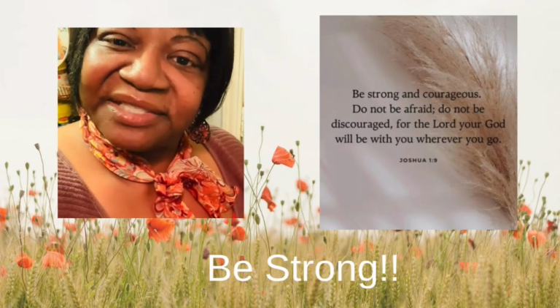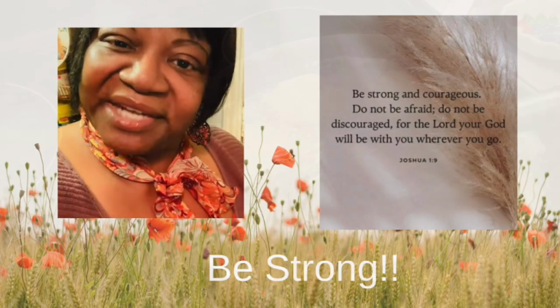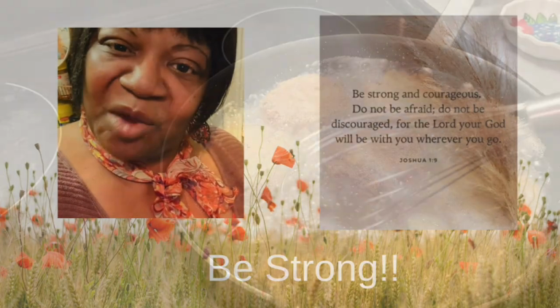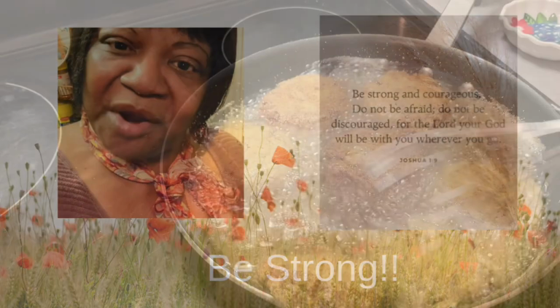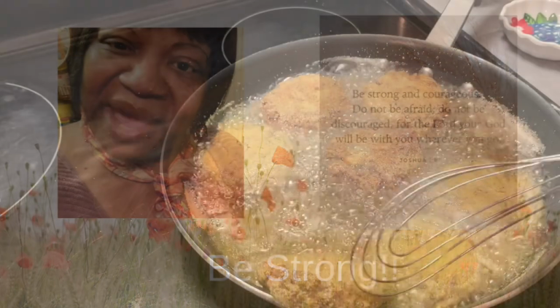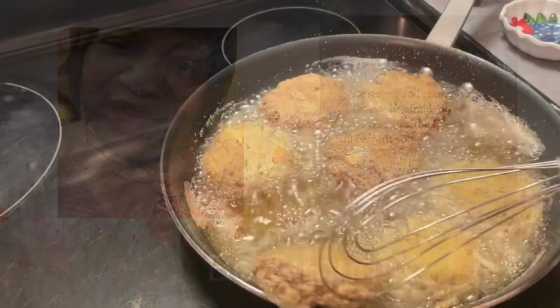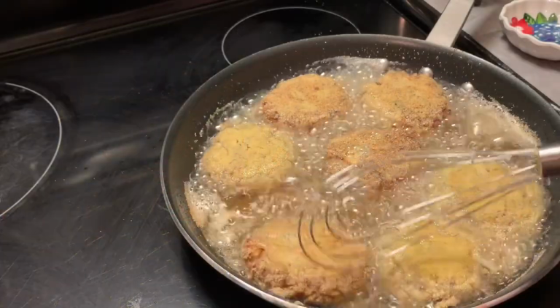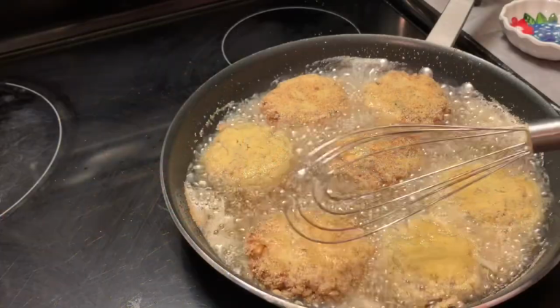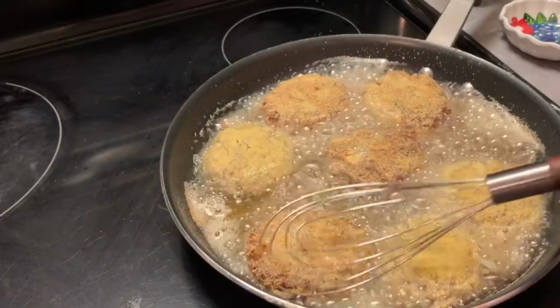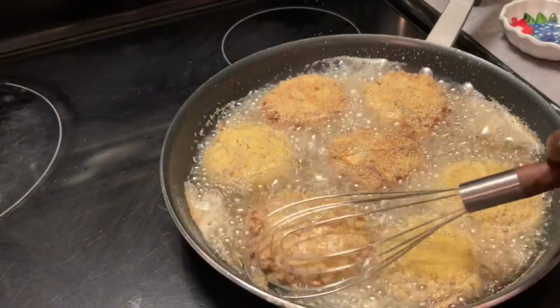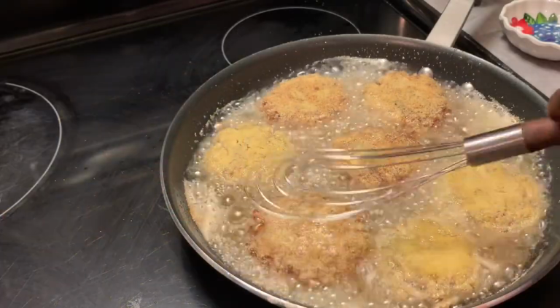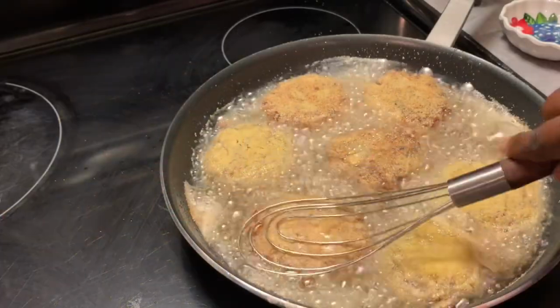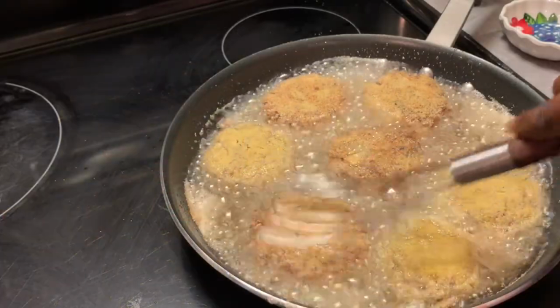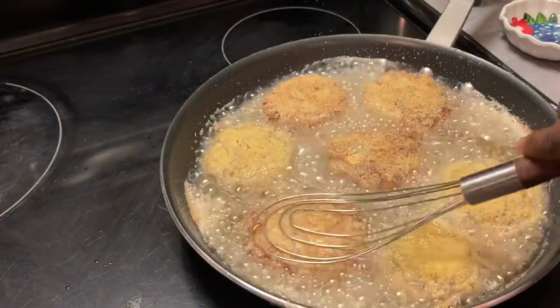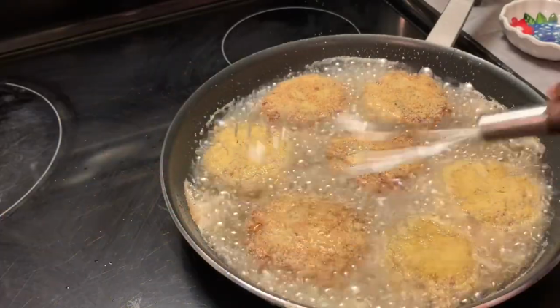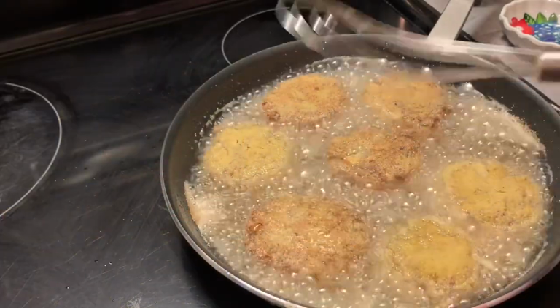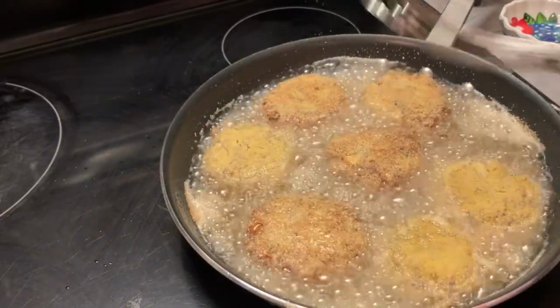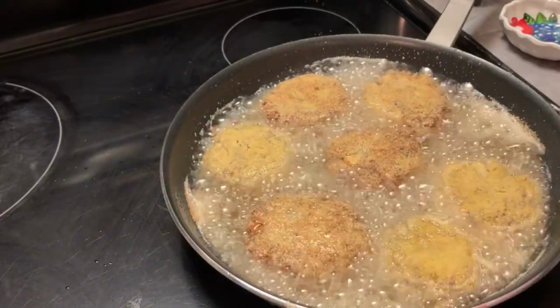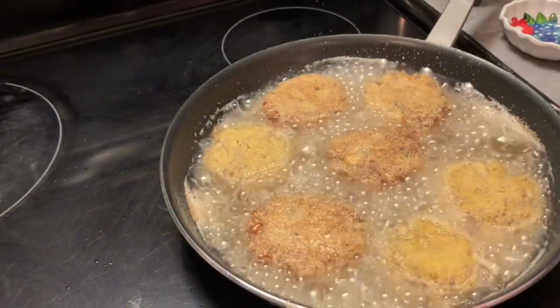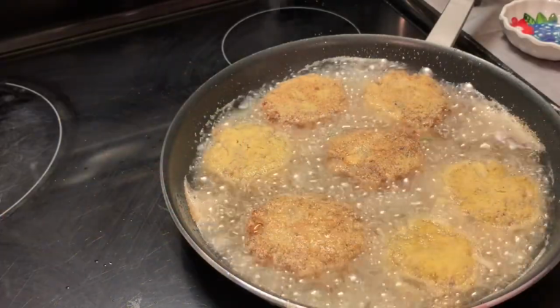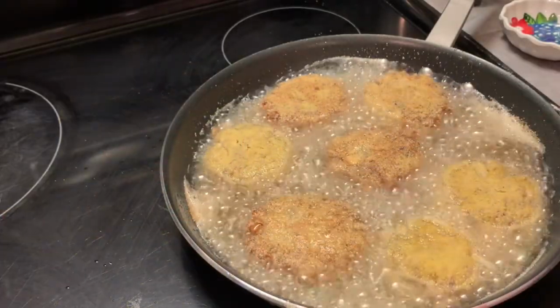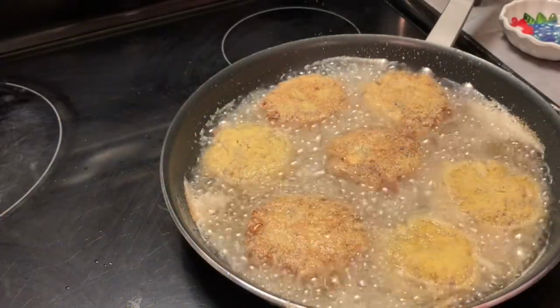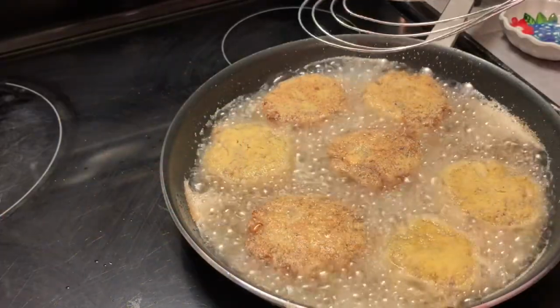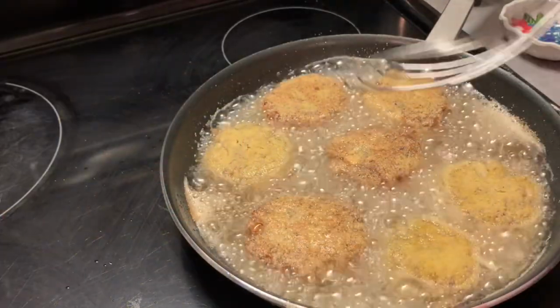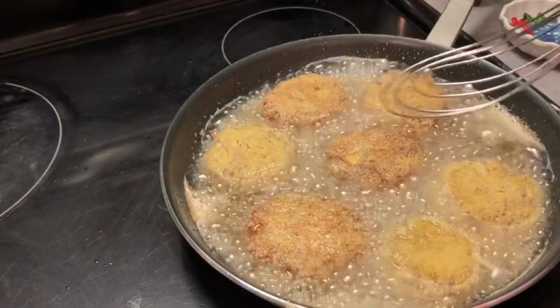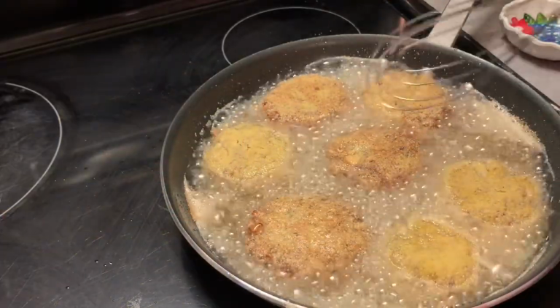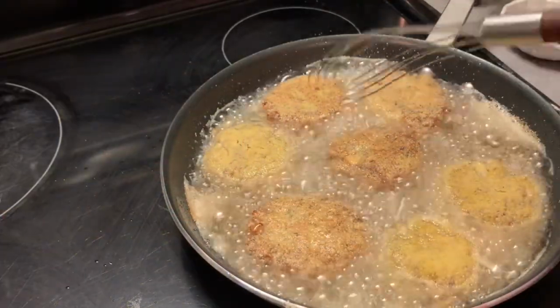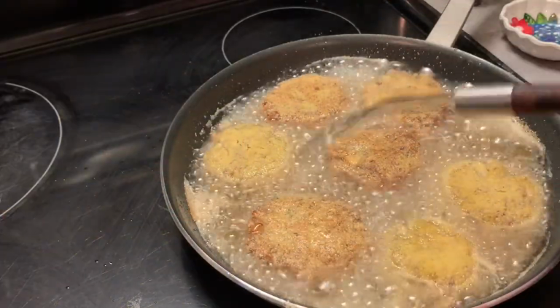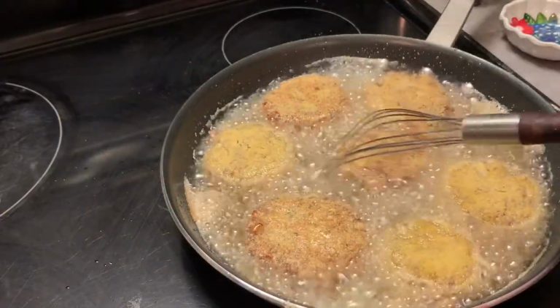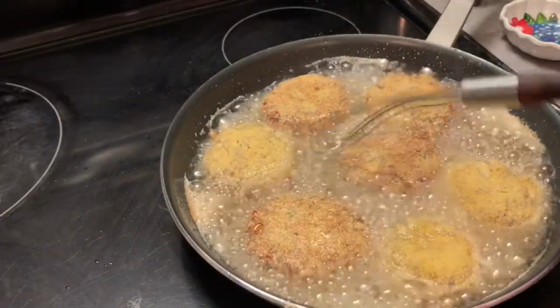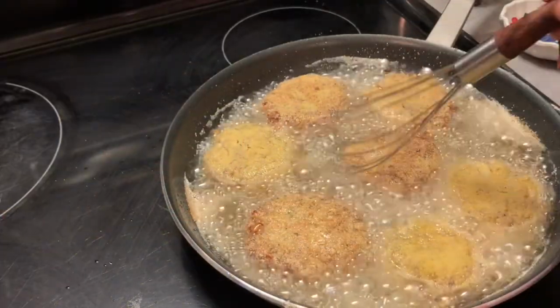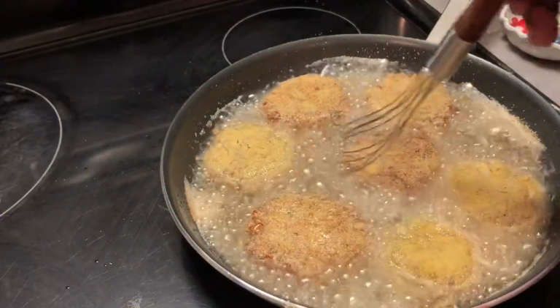Today we're making delicious fried mackerel patties, y'all! And here are our ingredients.